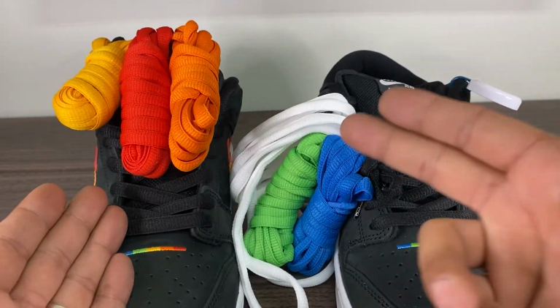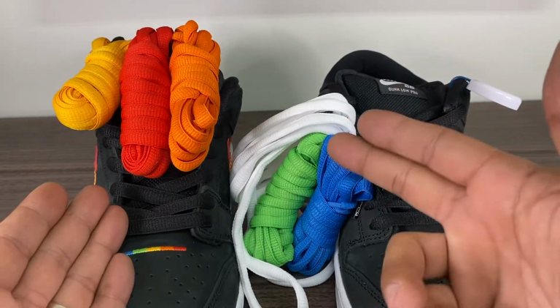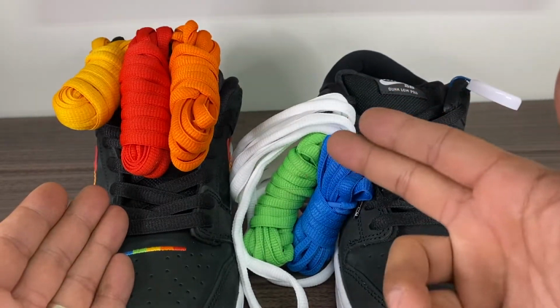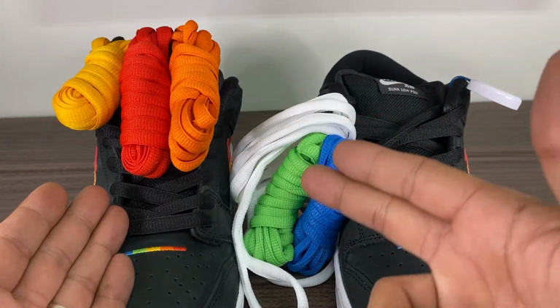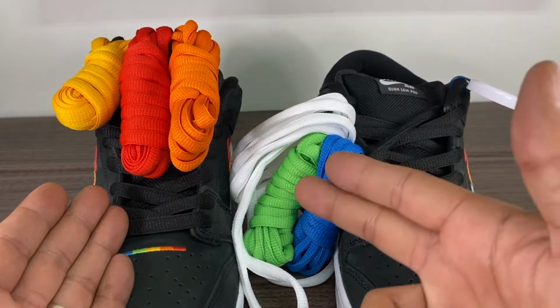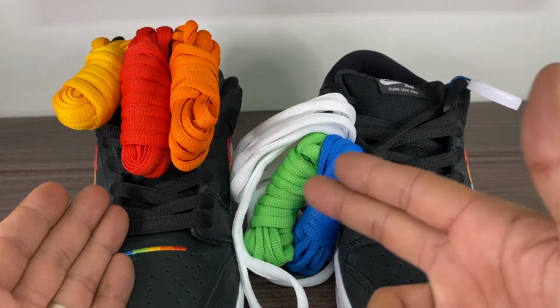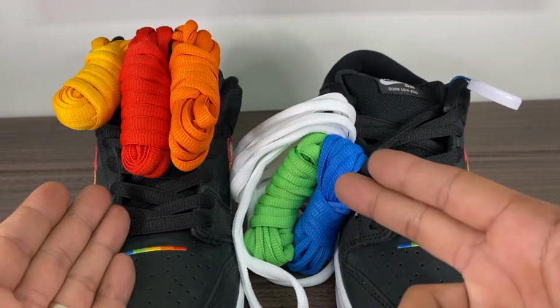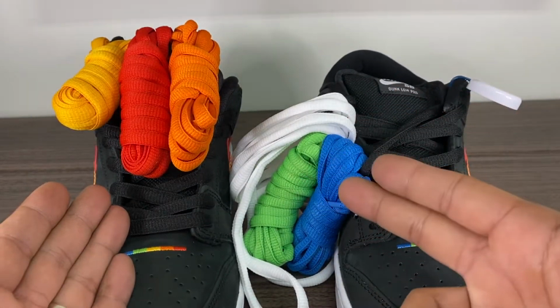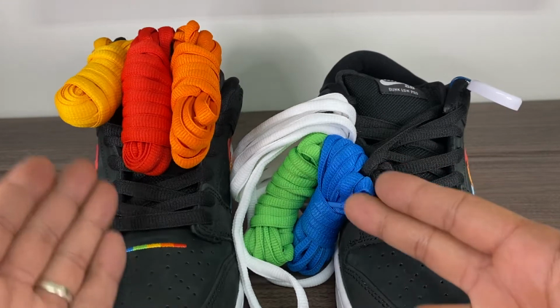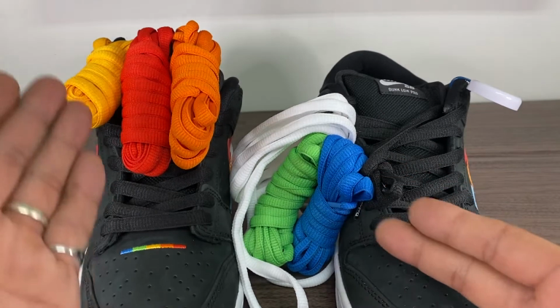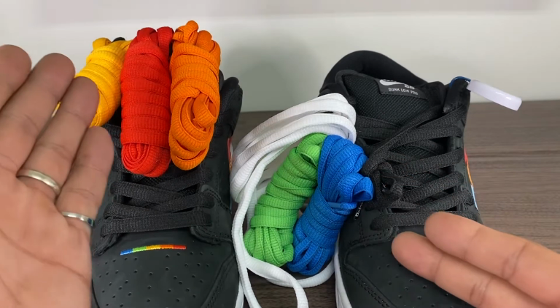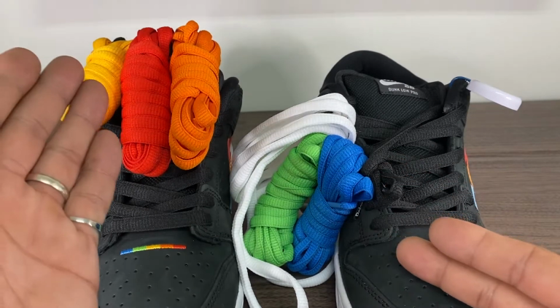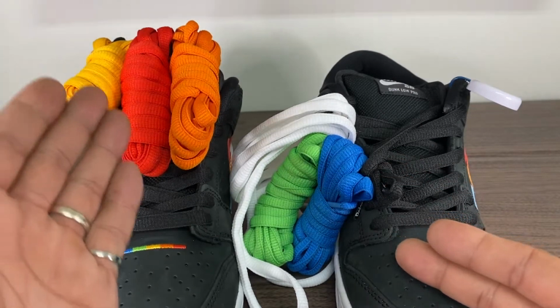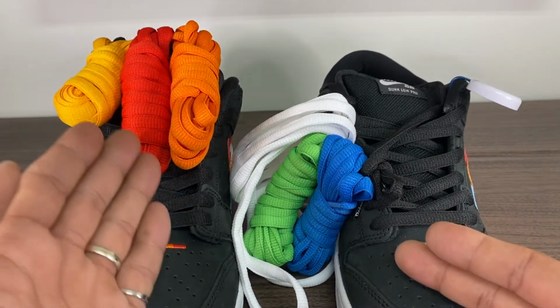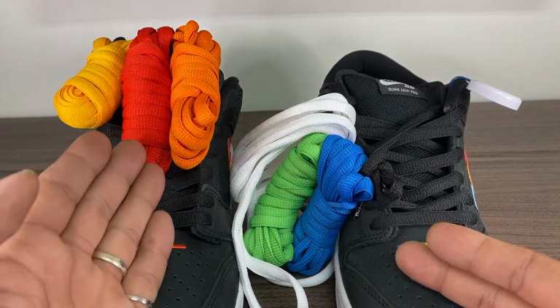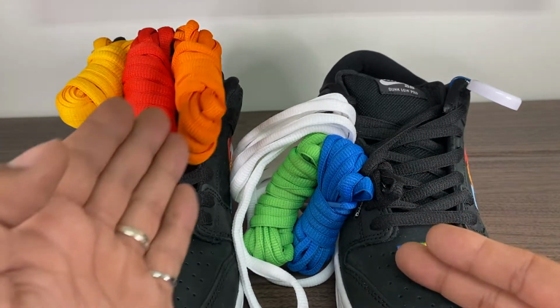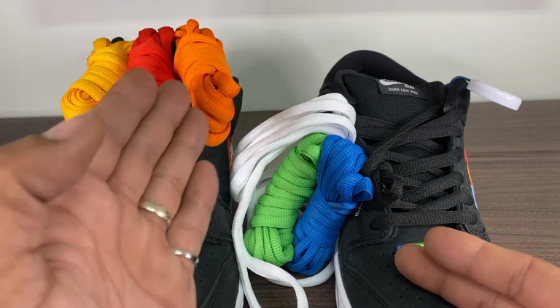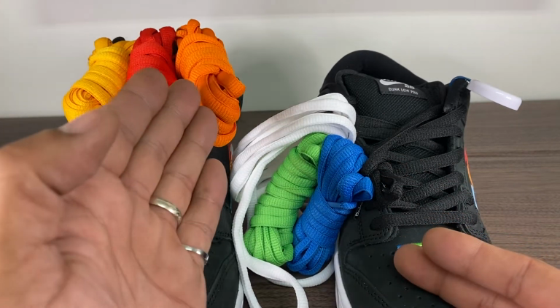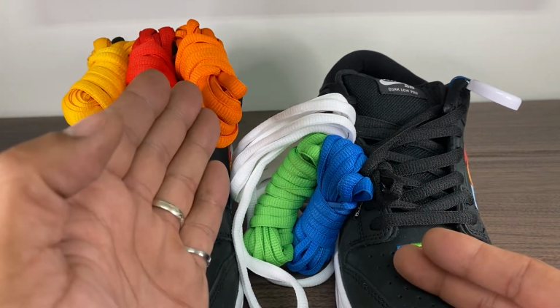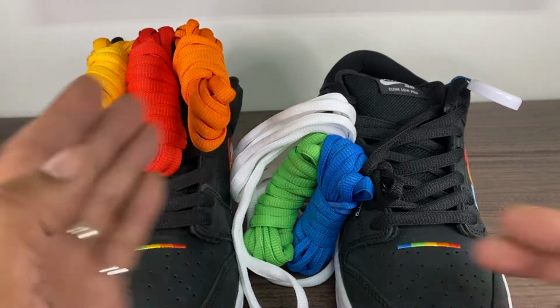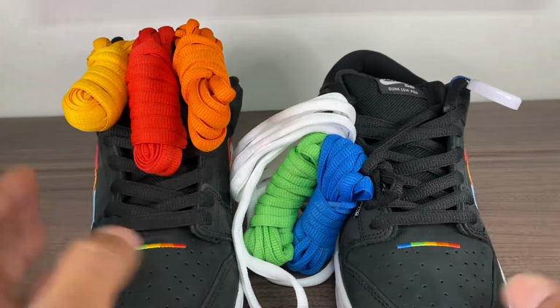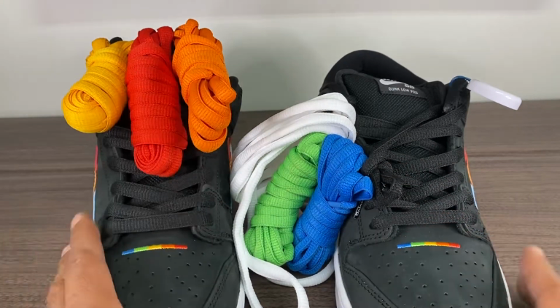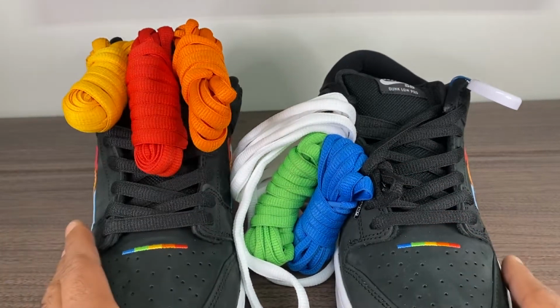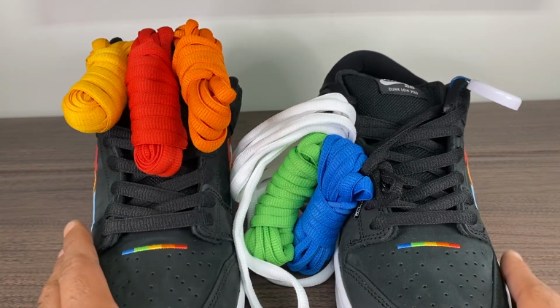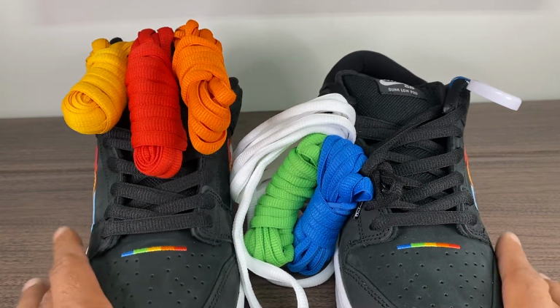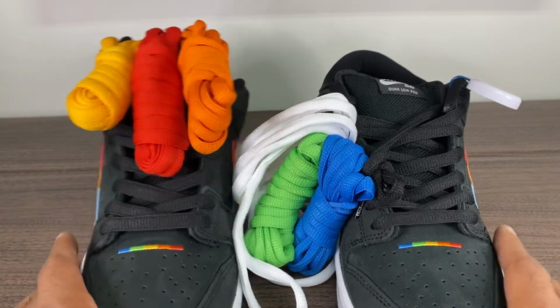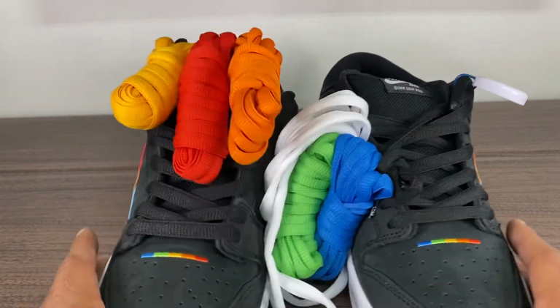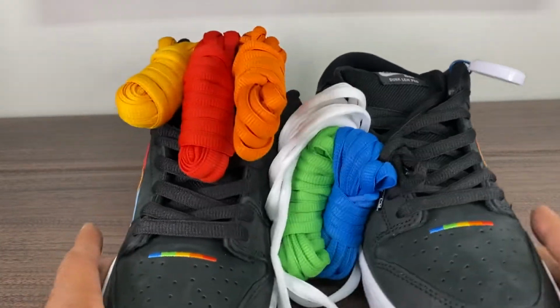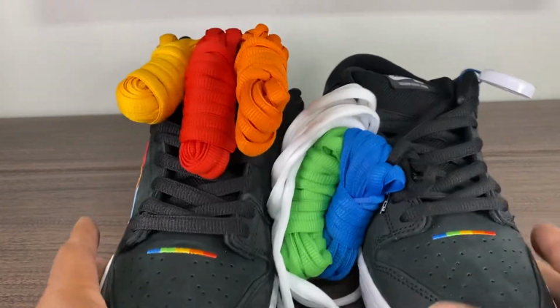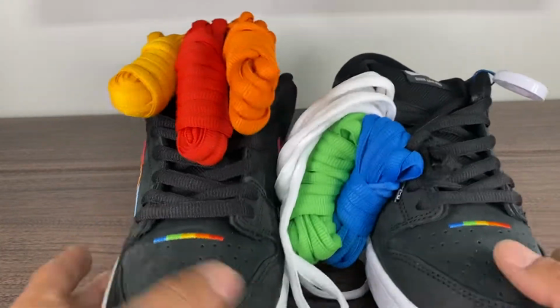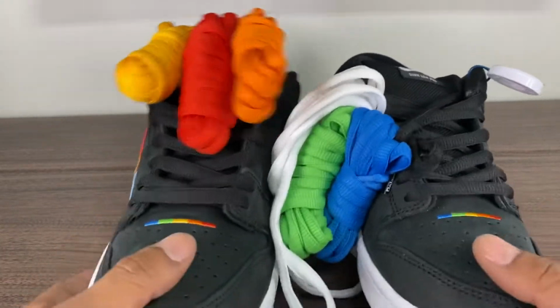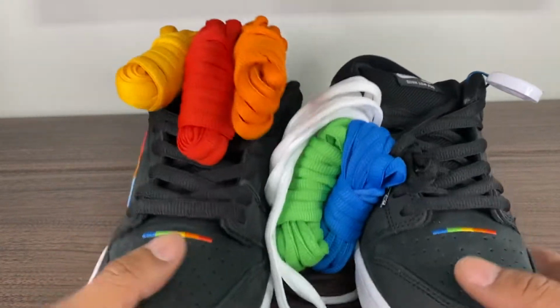The white, green, blue, yellow, red, orange — the rainbow is in effect.